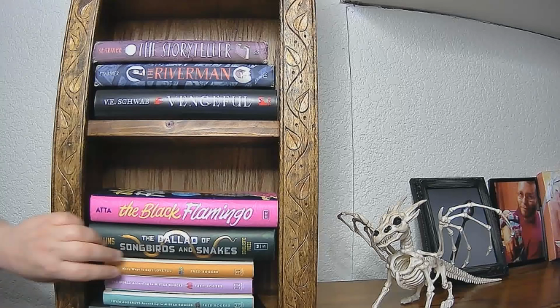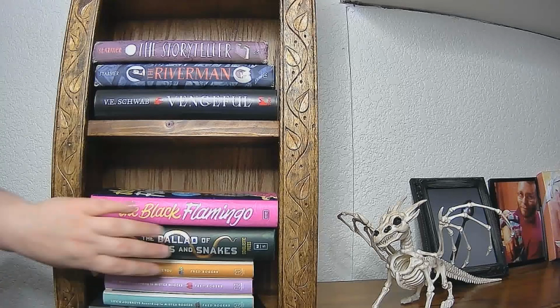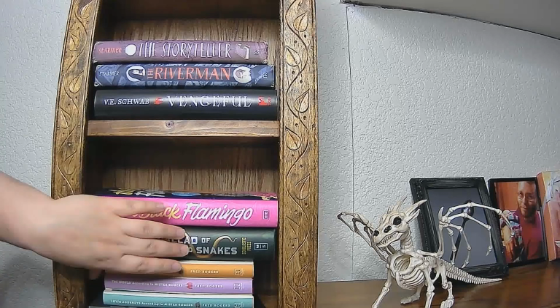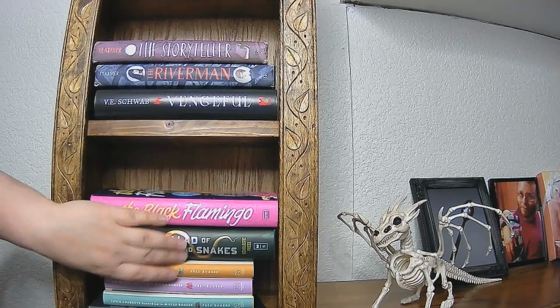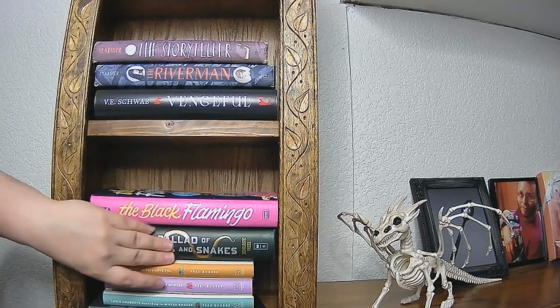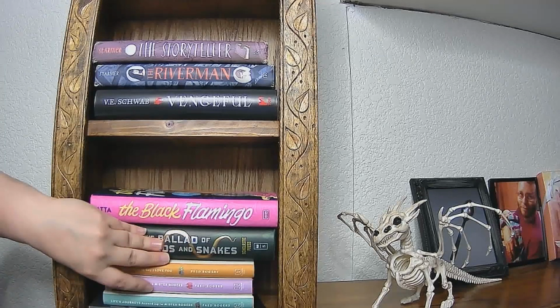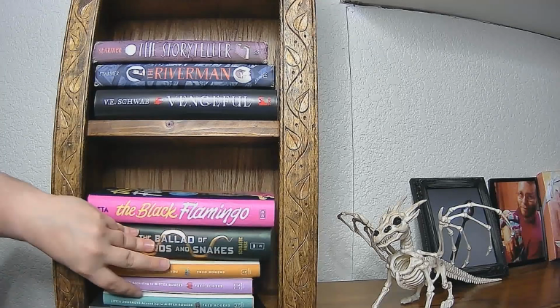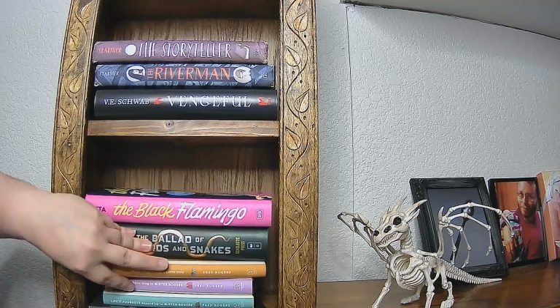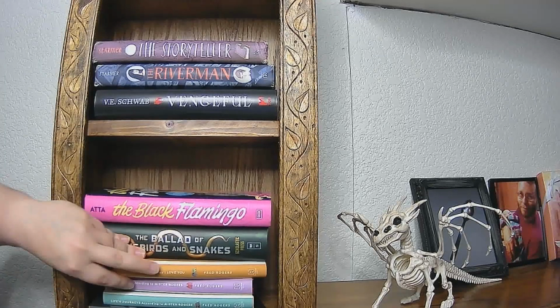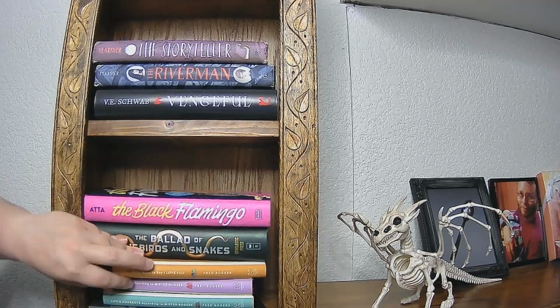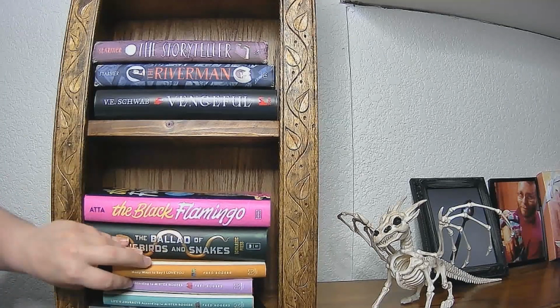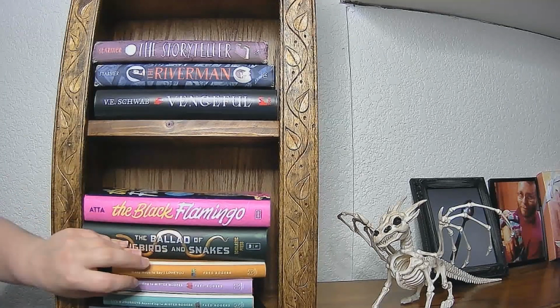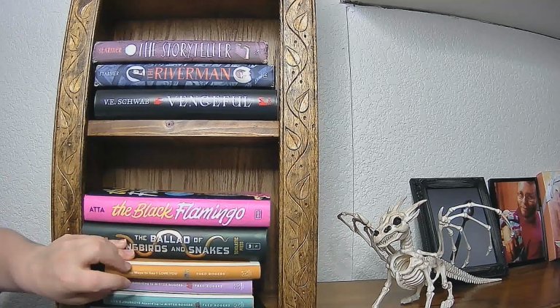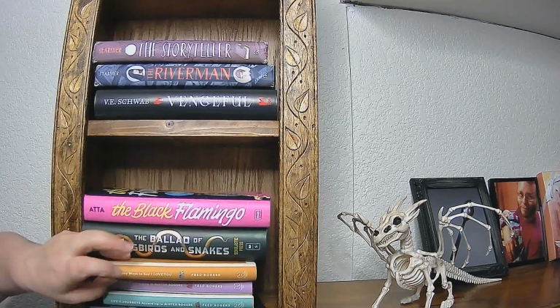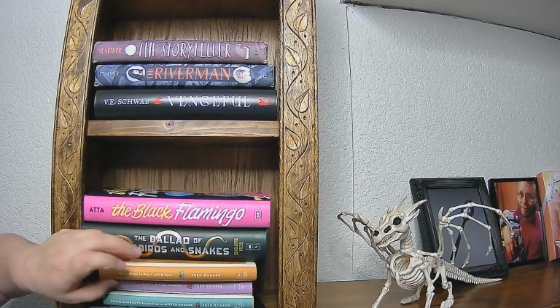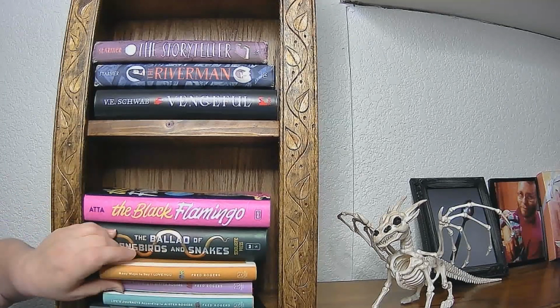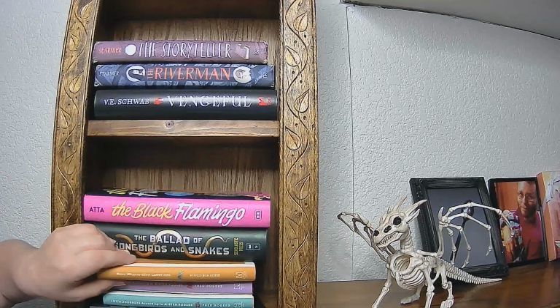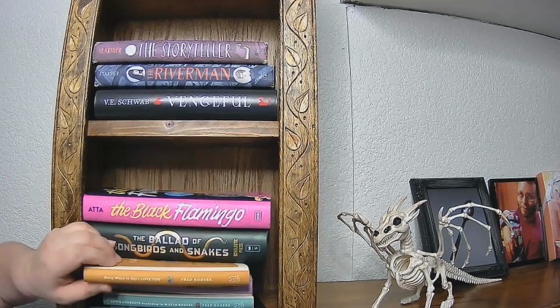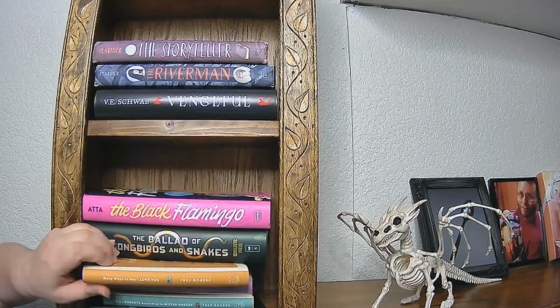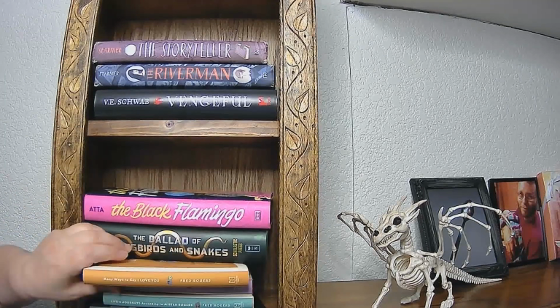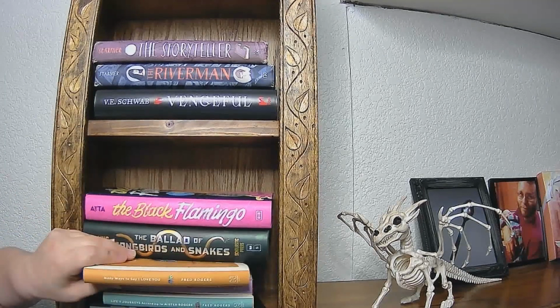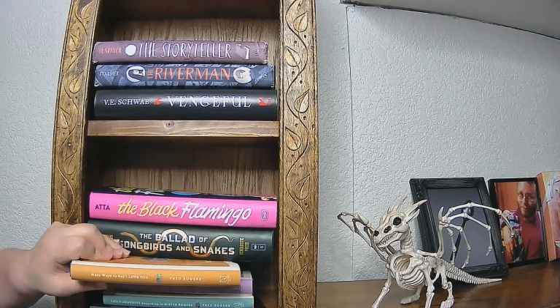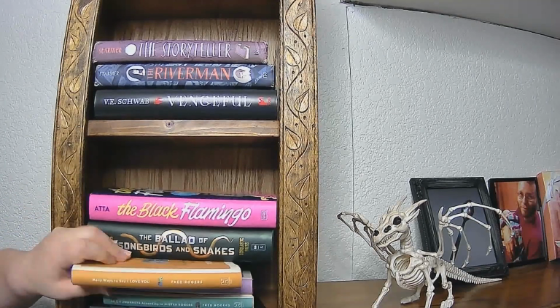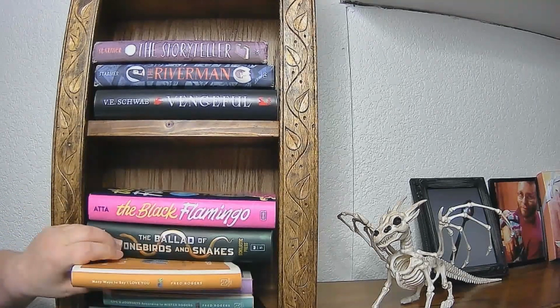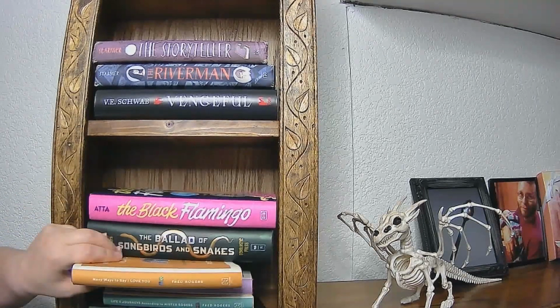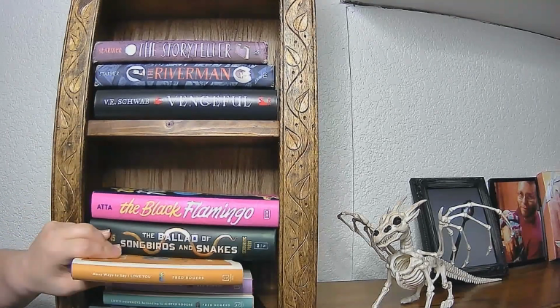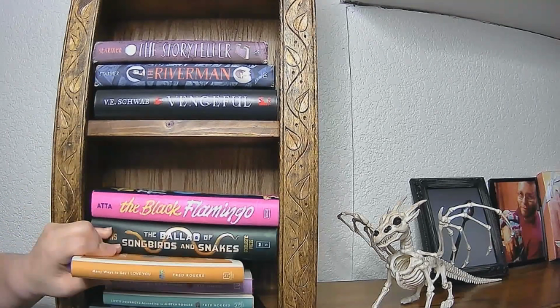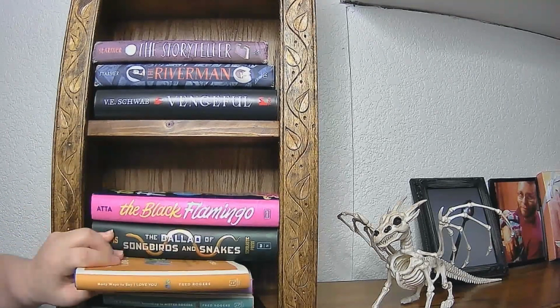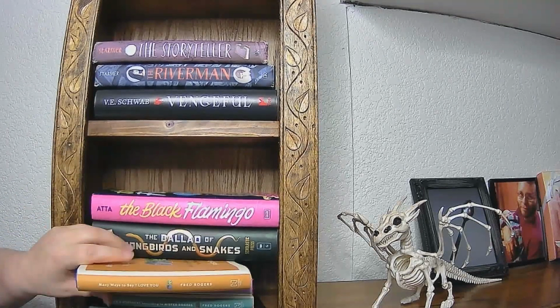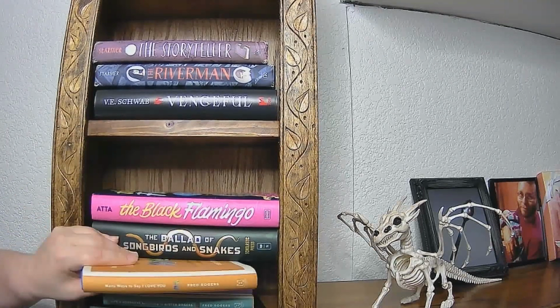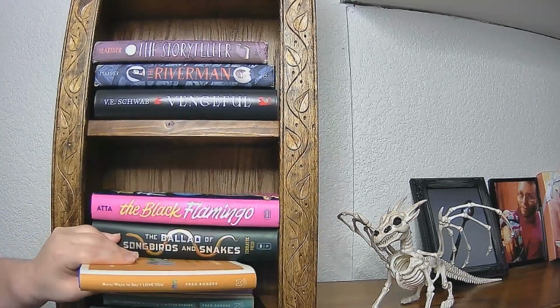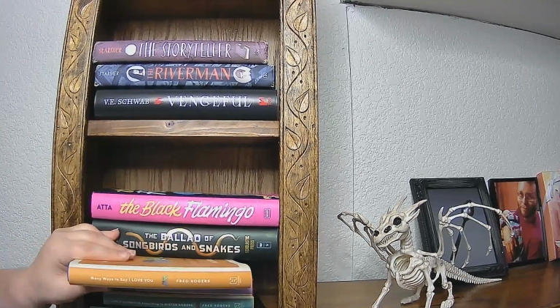I believe it was his wife who got these to be published.